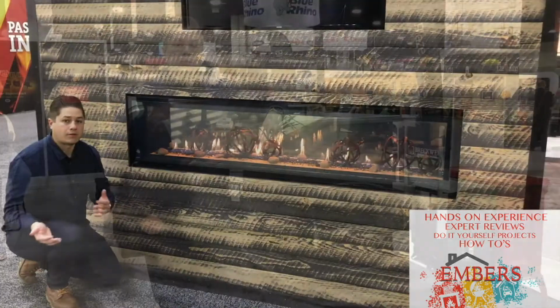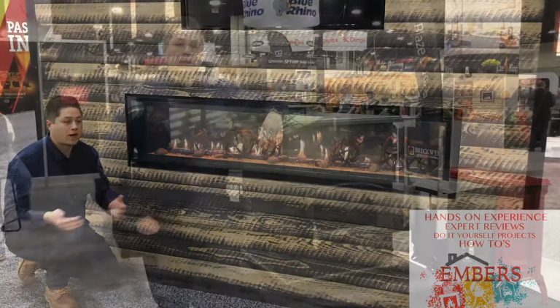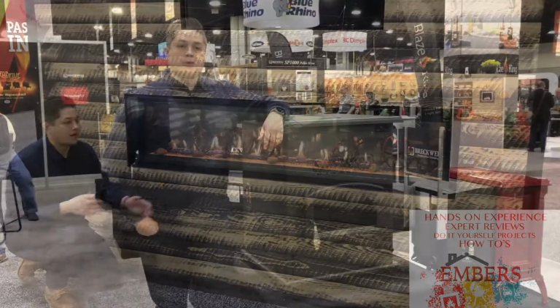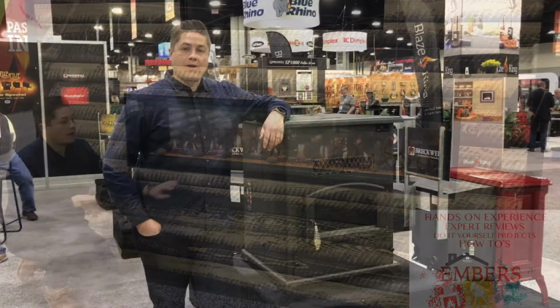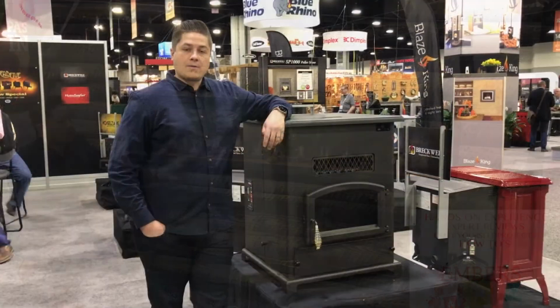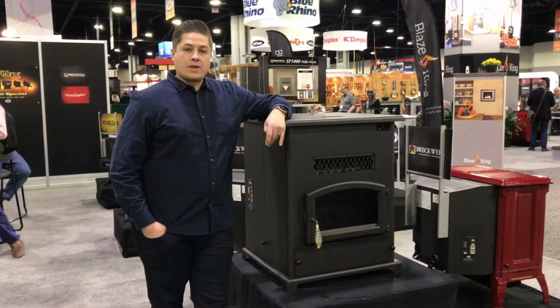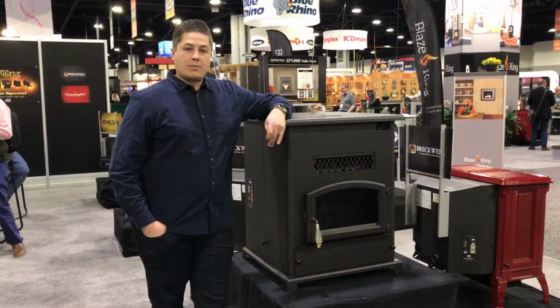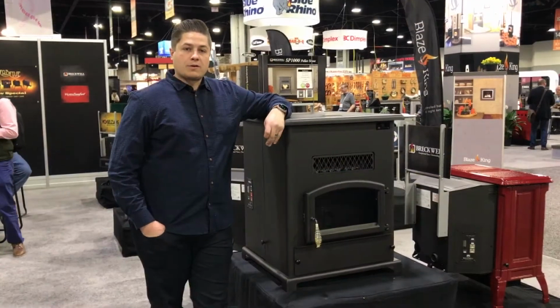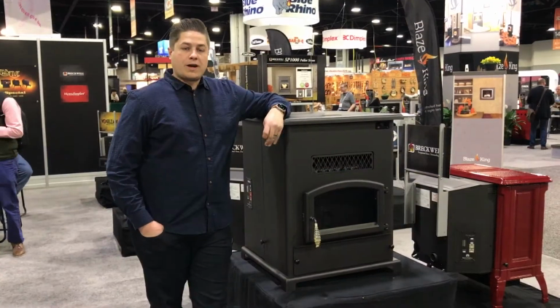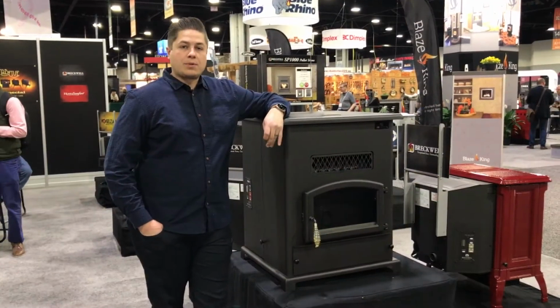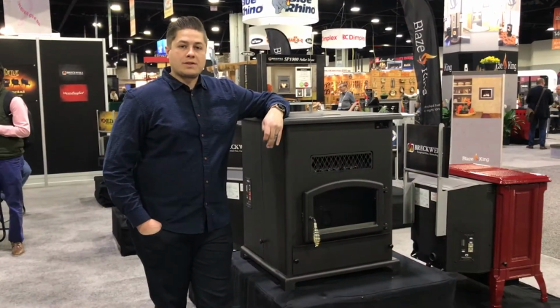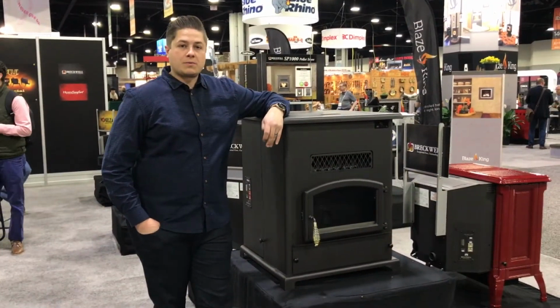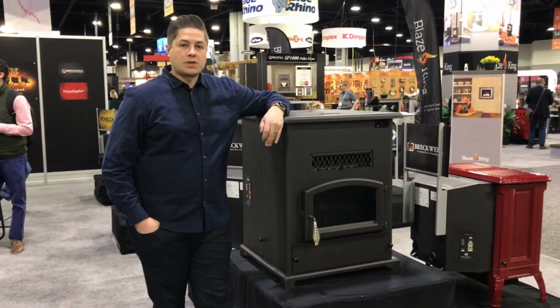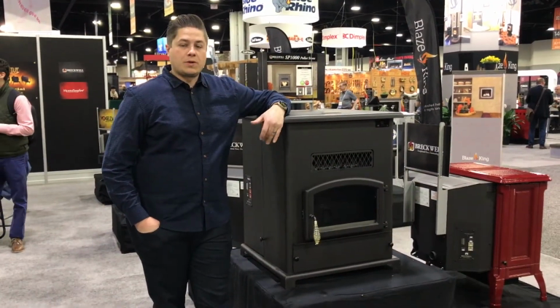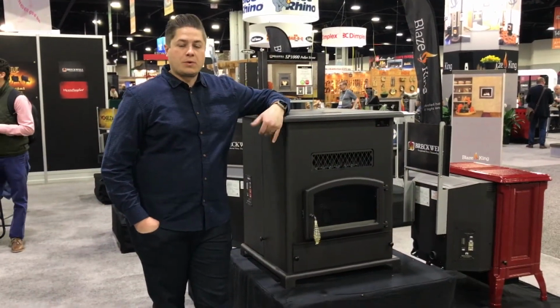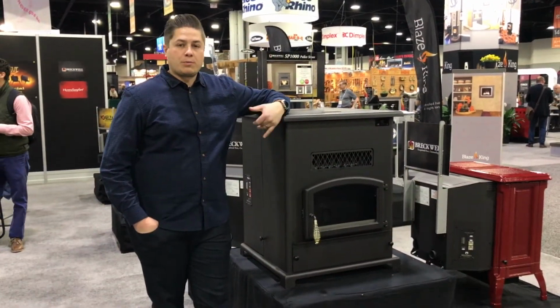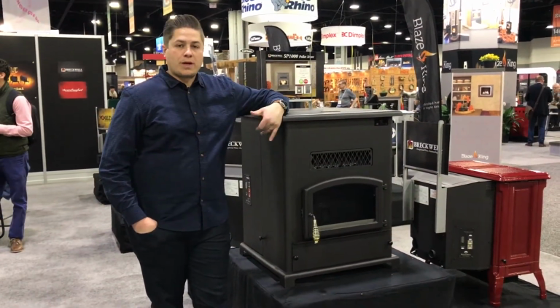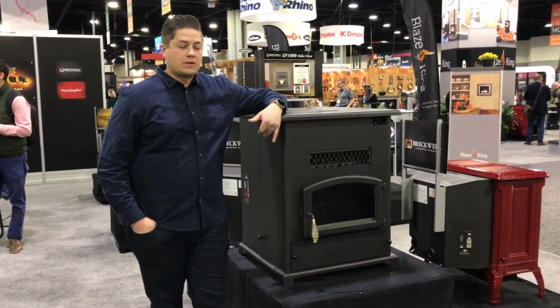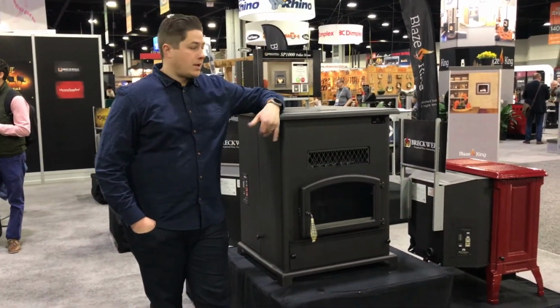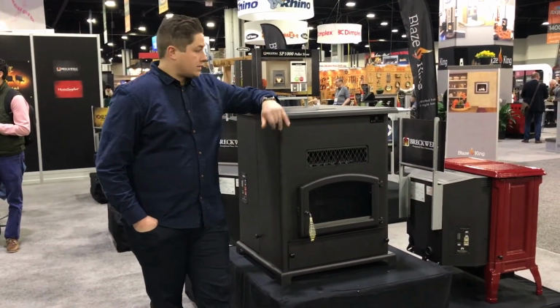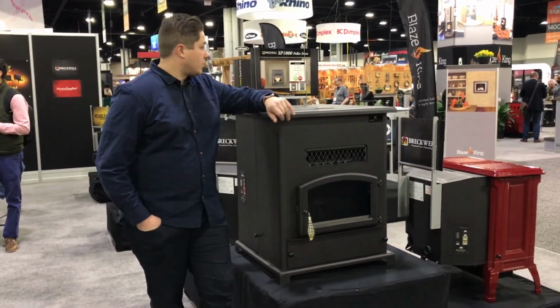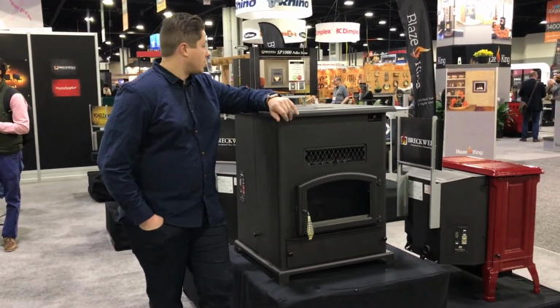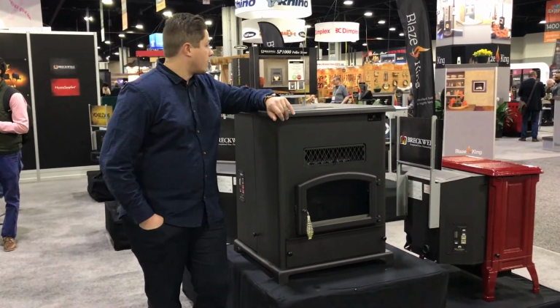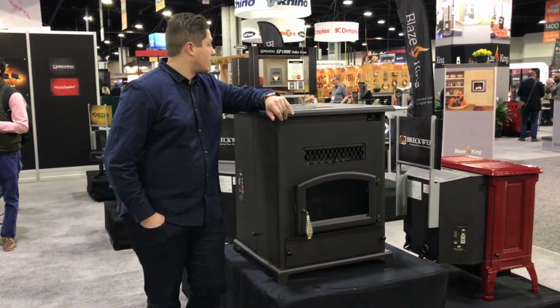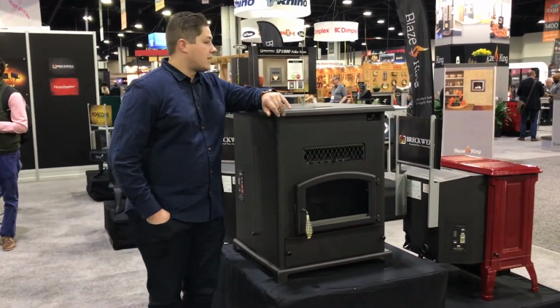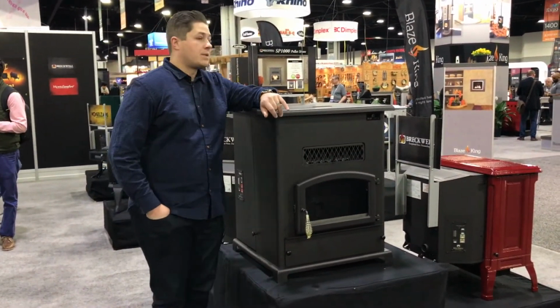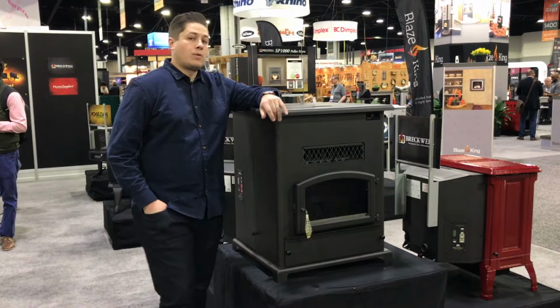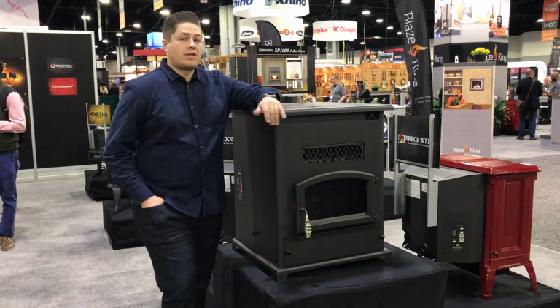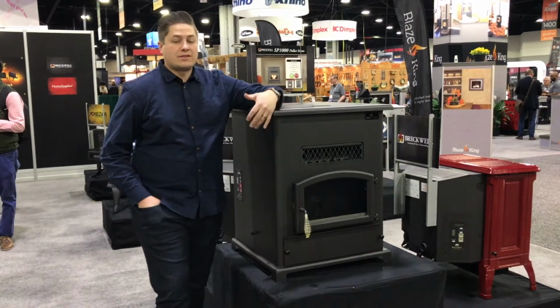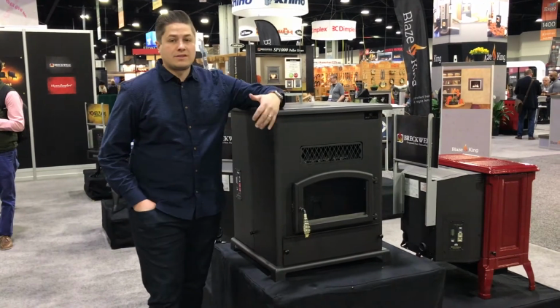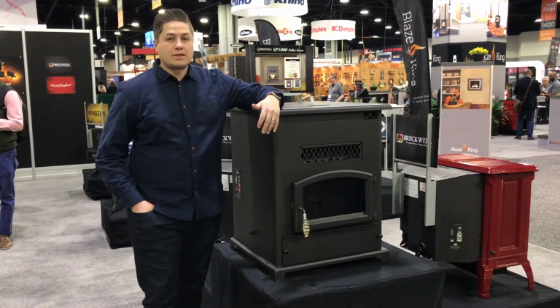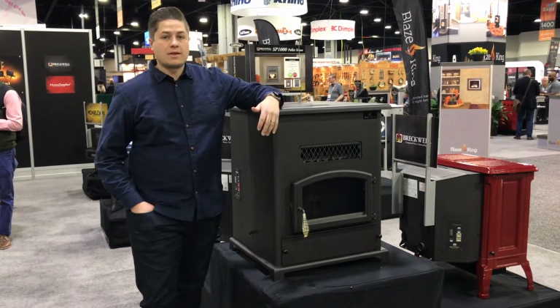My name is Trevor with Inverse Fireplaces. We're showing you one of the Breckwell pedal stoves. Here we have the SP1000 series.